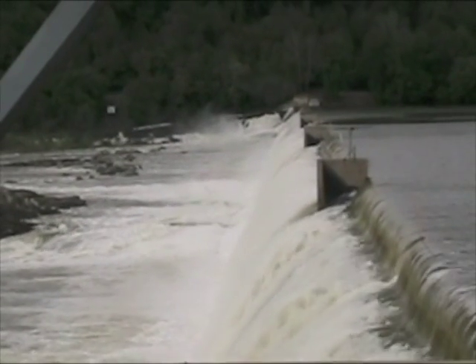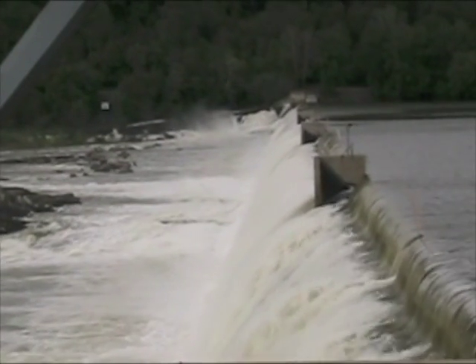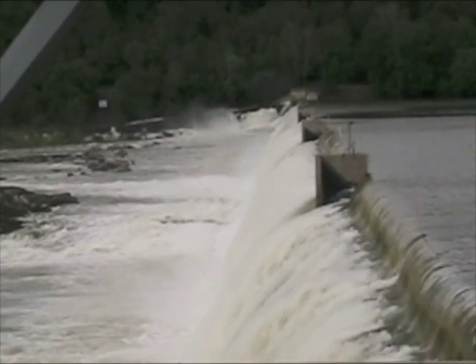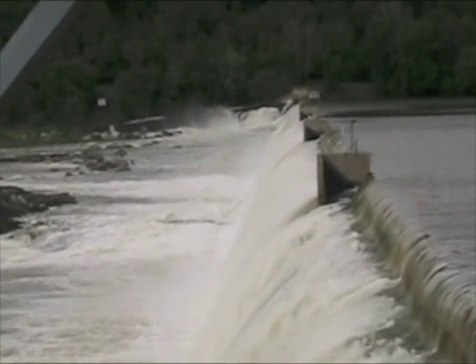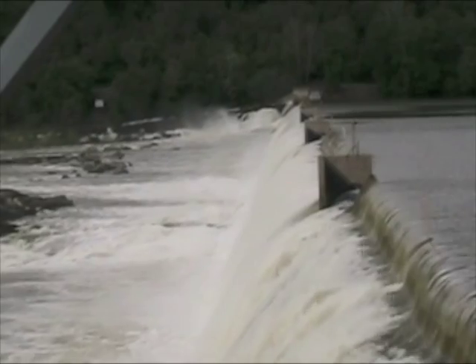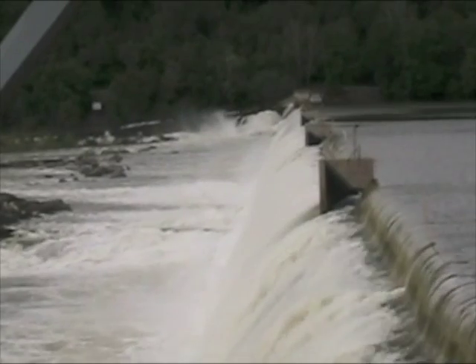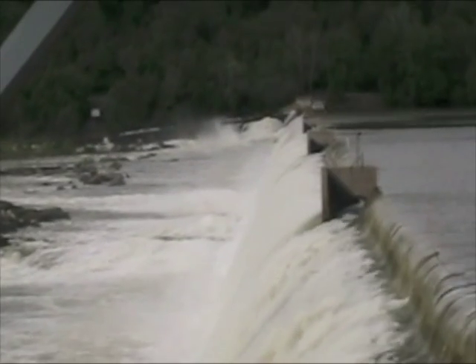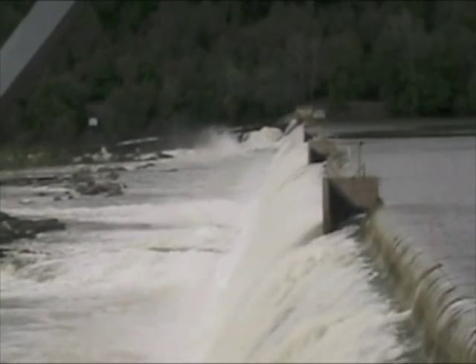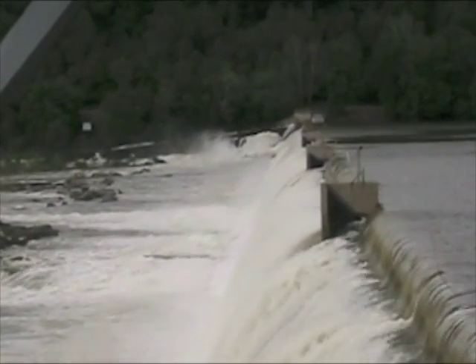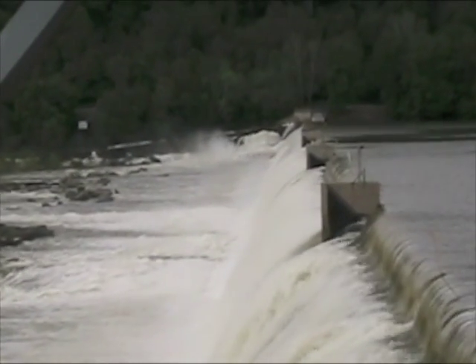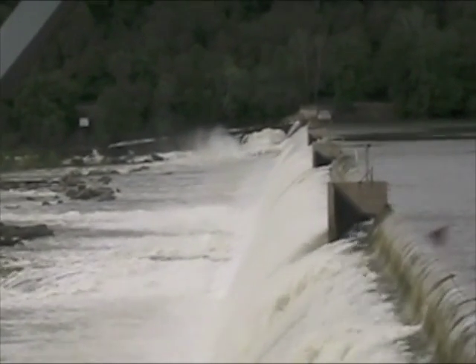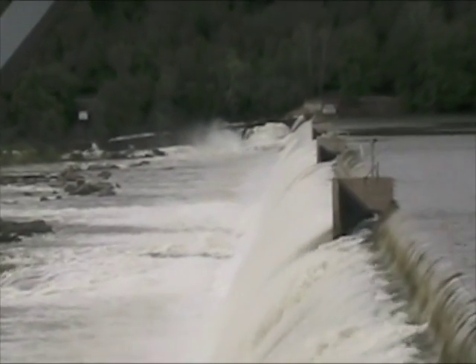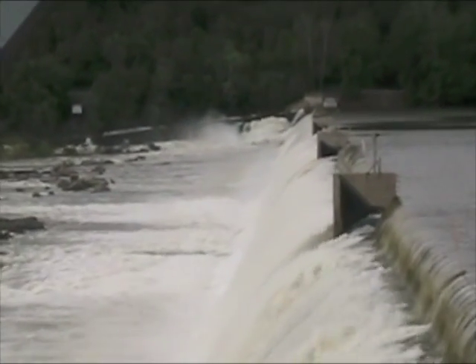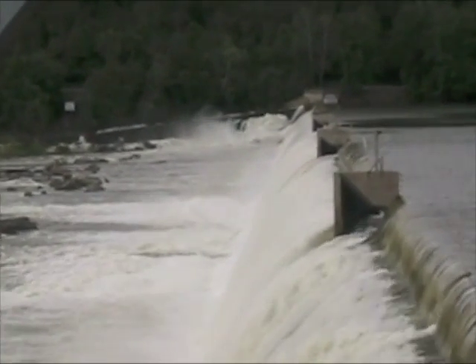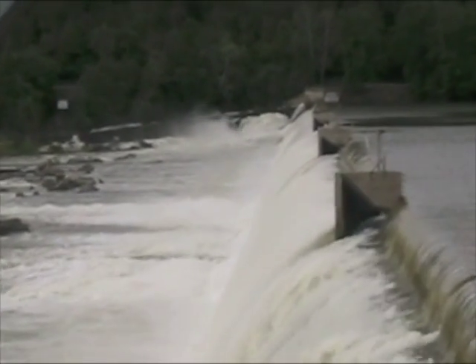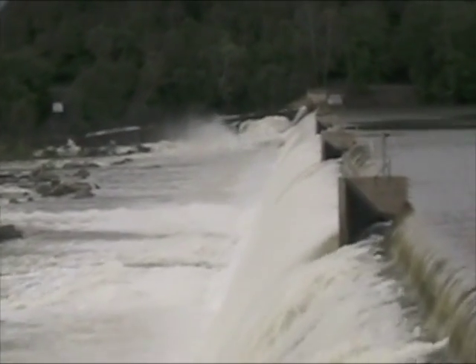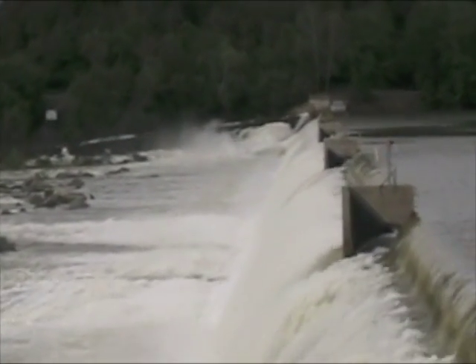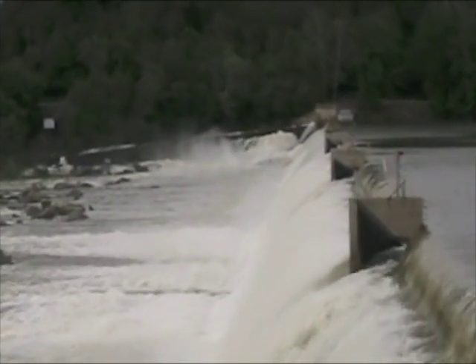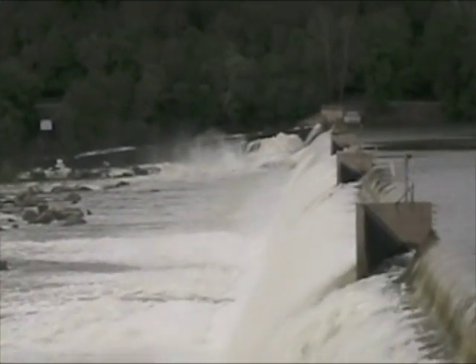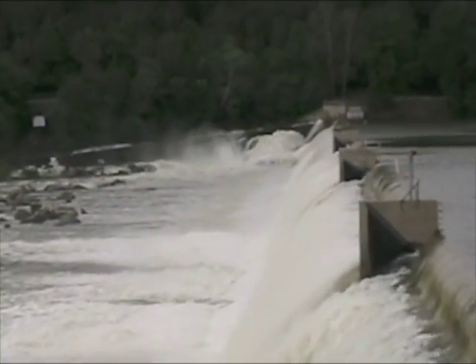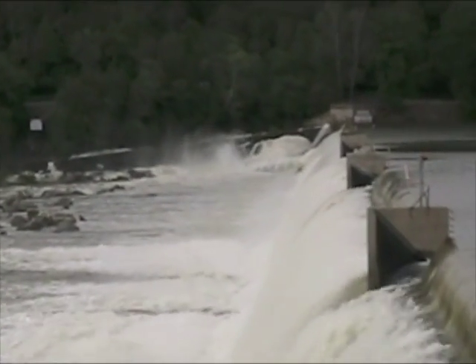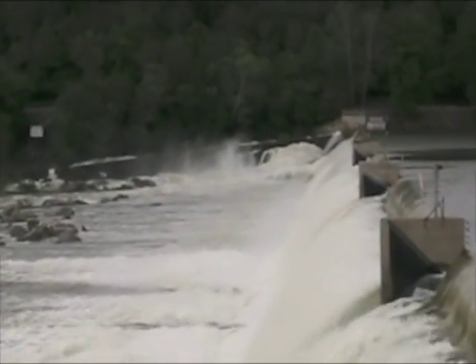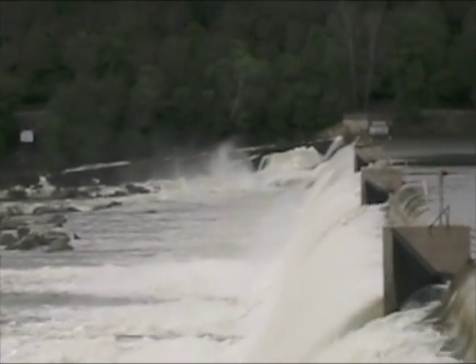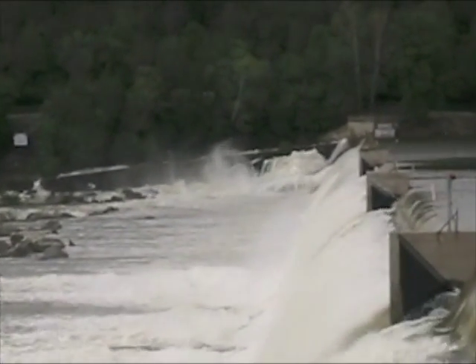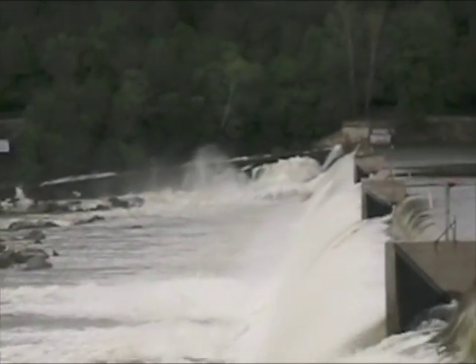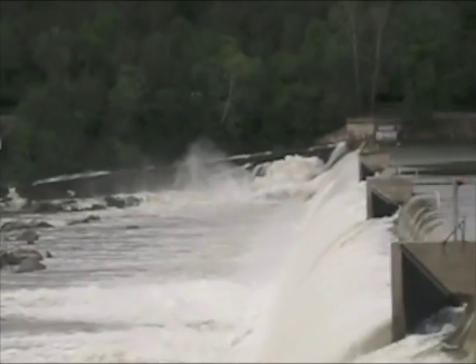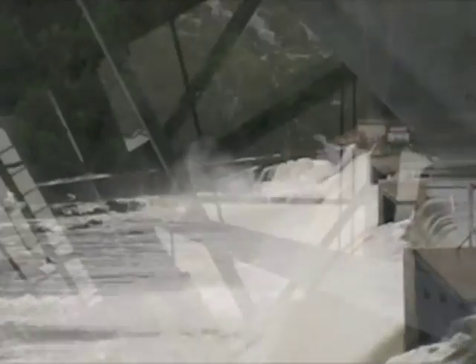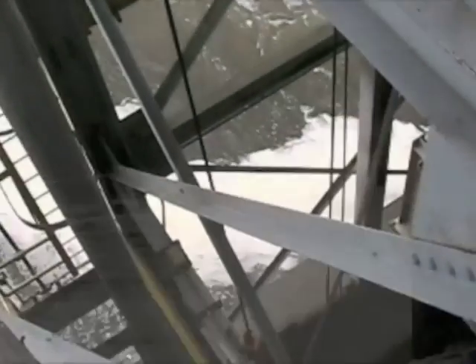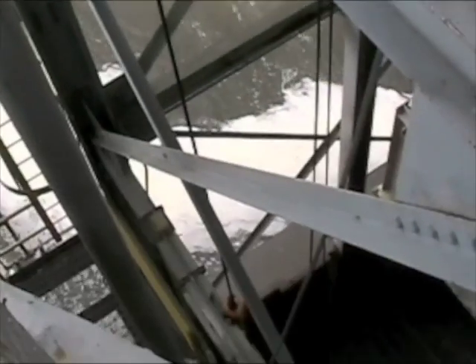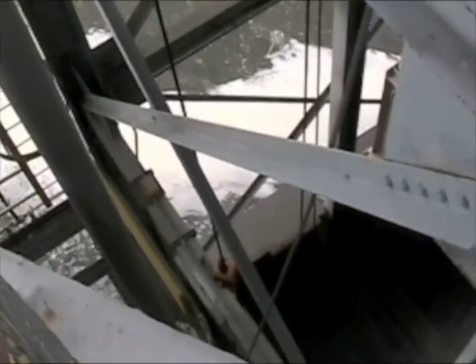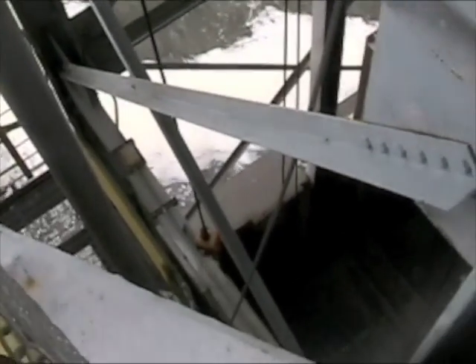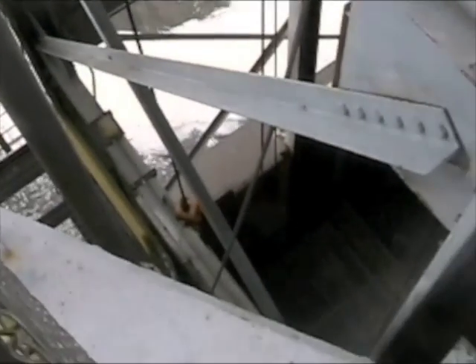In this video we're going to be looking at the Holtwood Dam. It's operated by PPL Electric and they make hydroelectric power there.